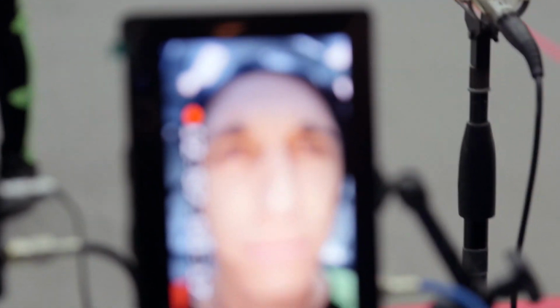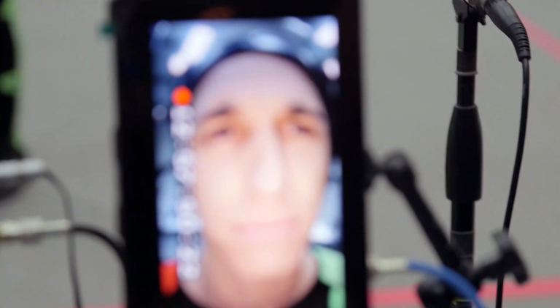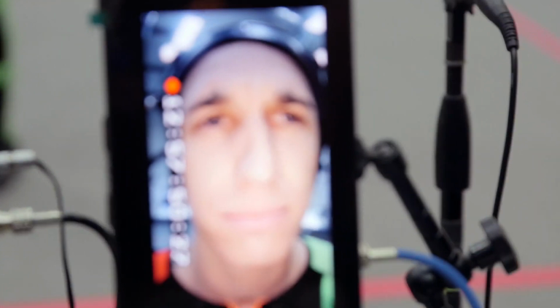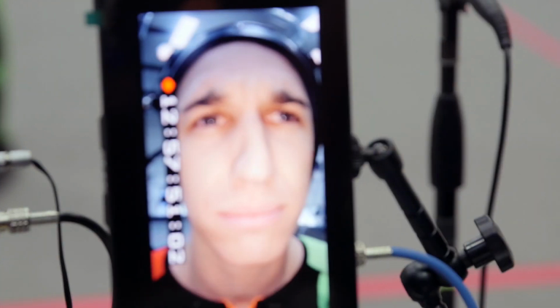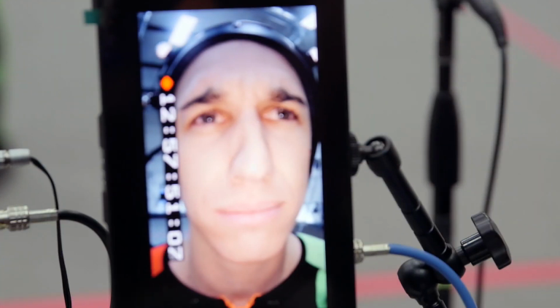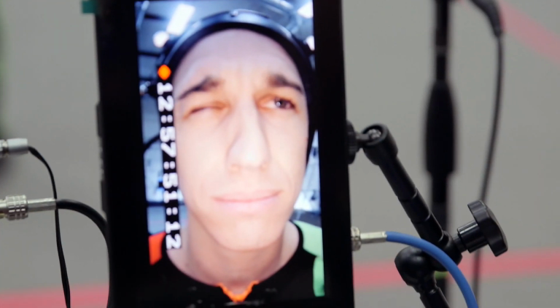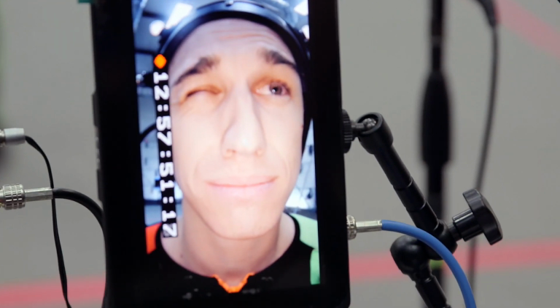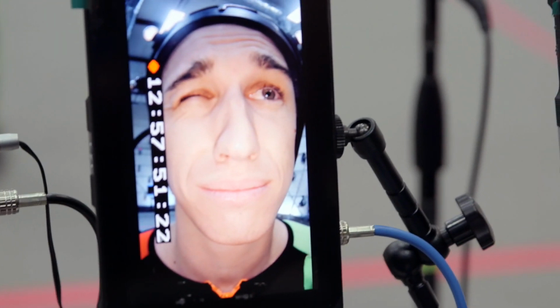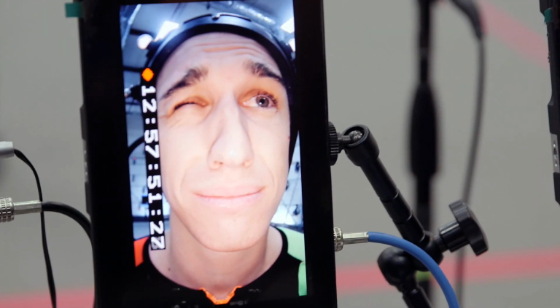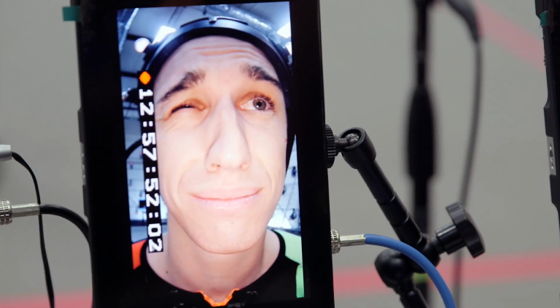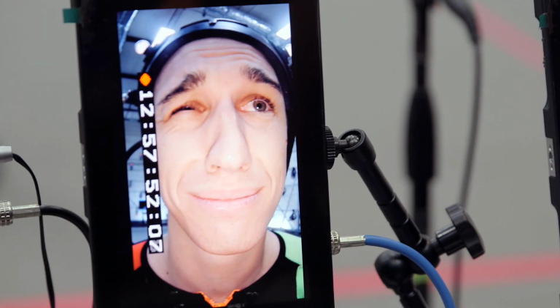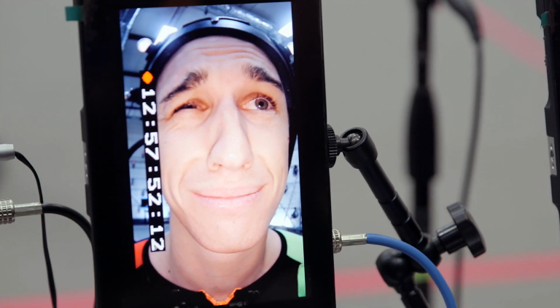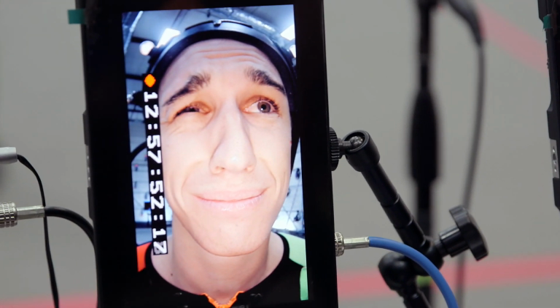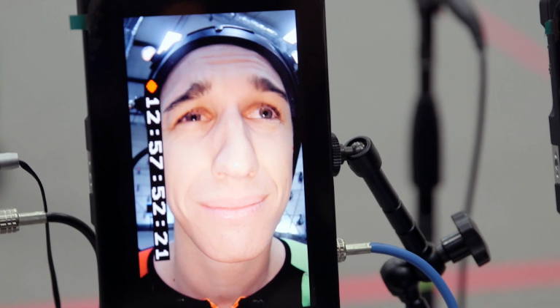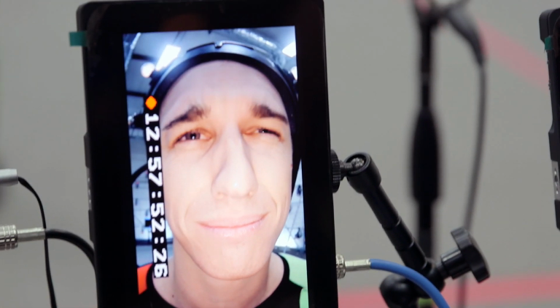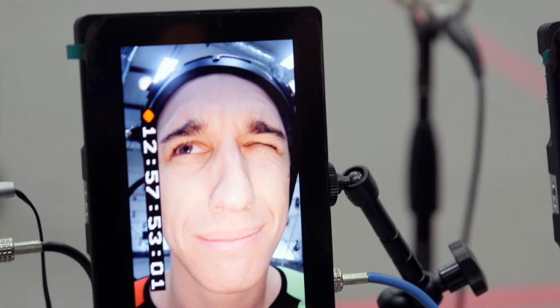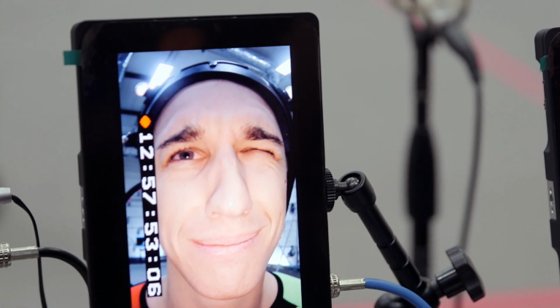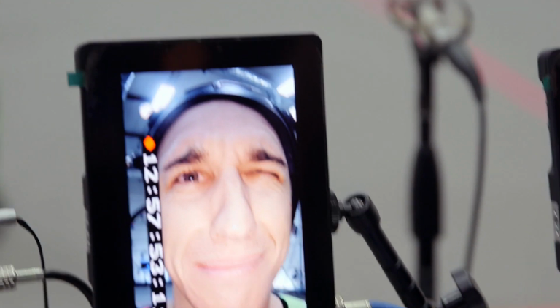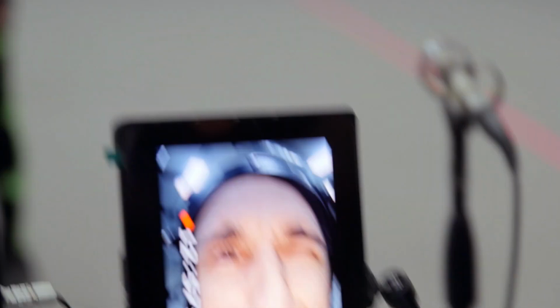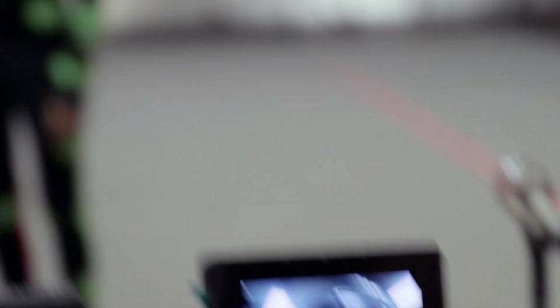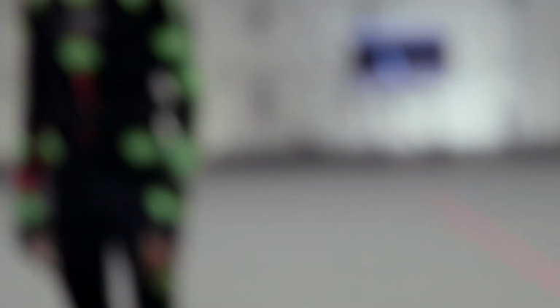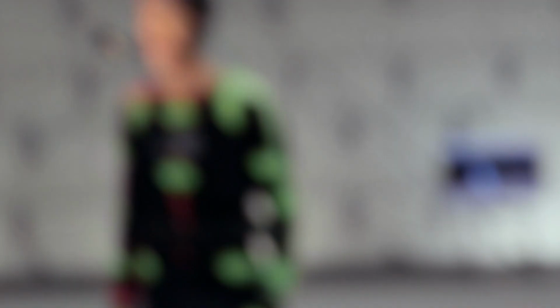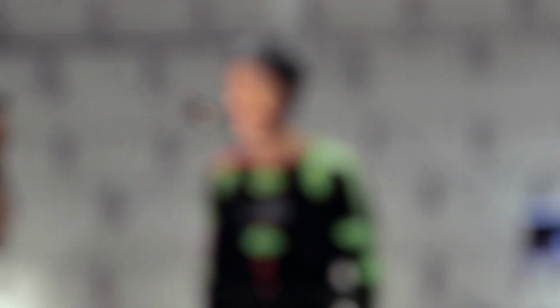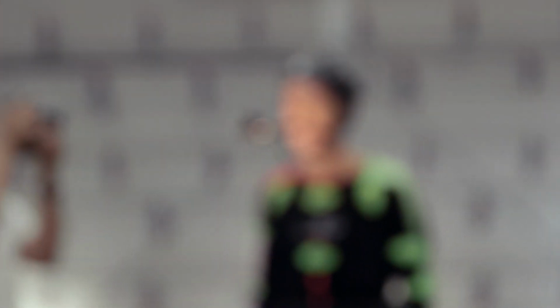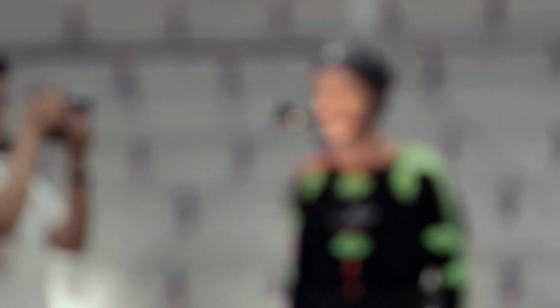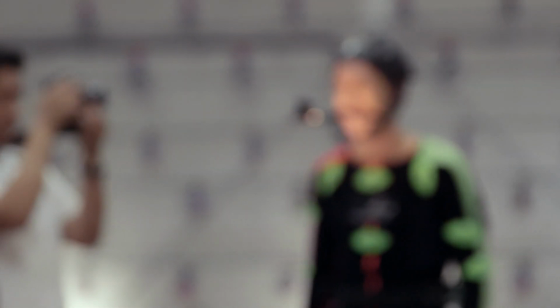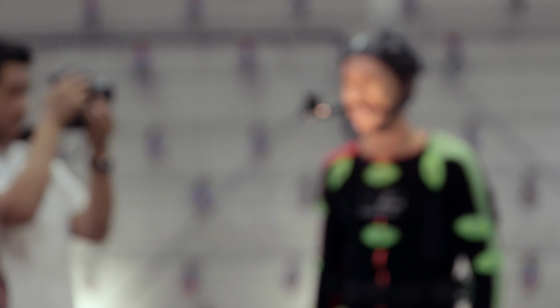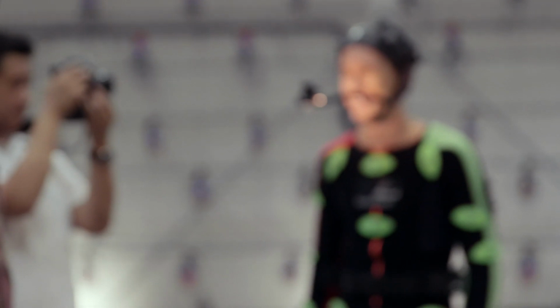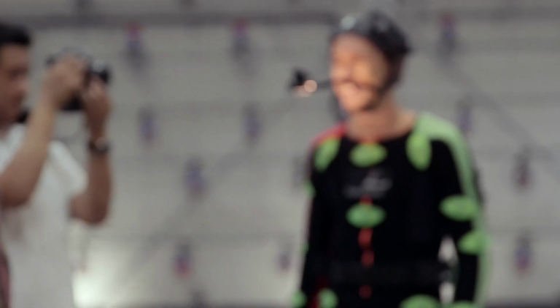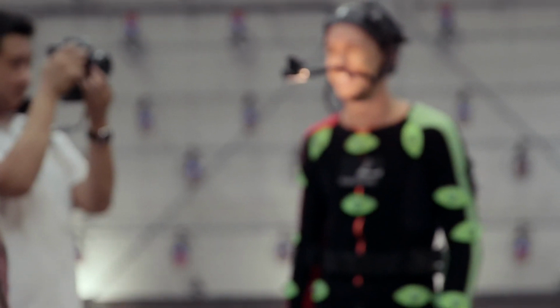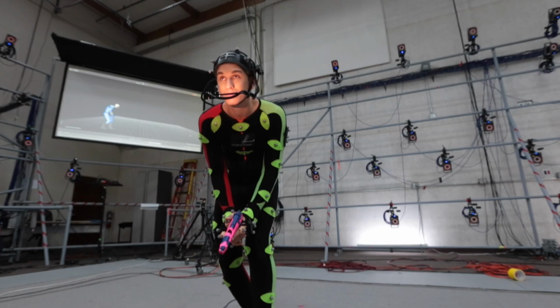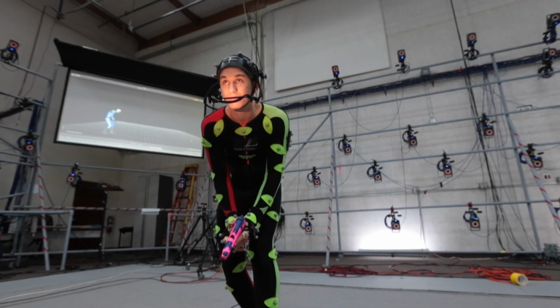Can you do one eyebrow up? Good. Can you do the other side? Nope. Most people can't — that's fine.